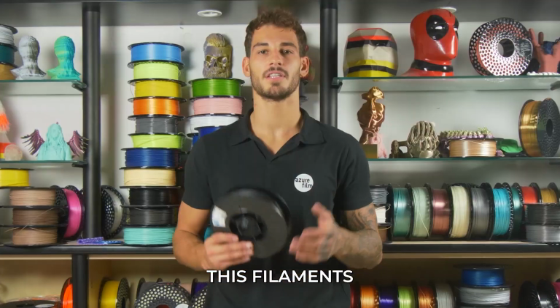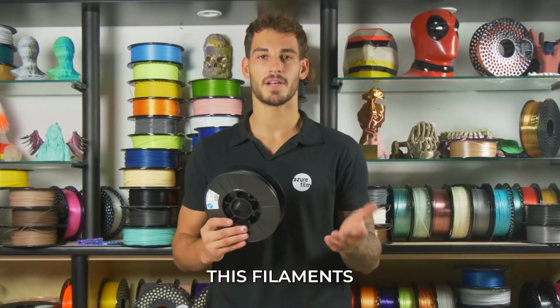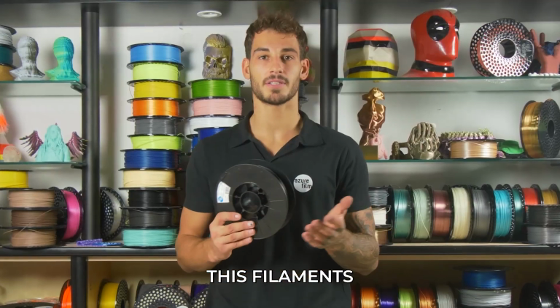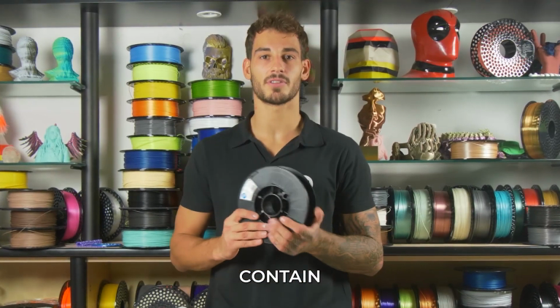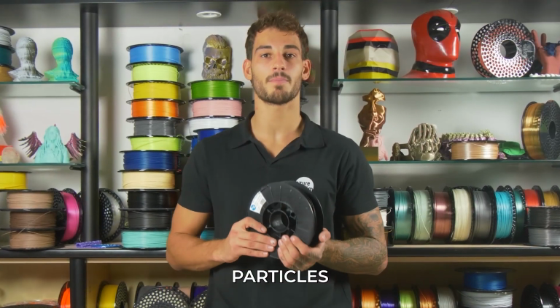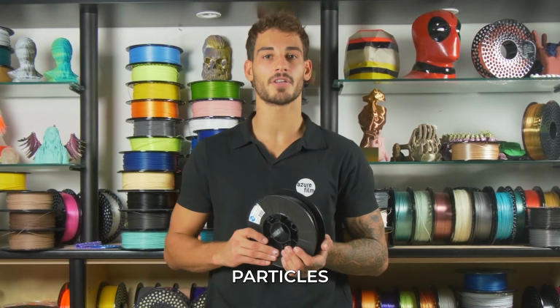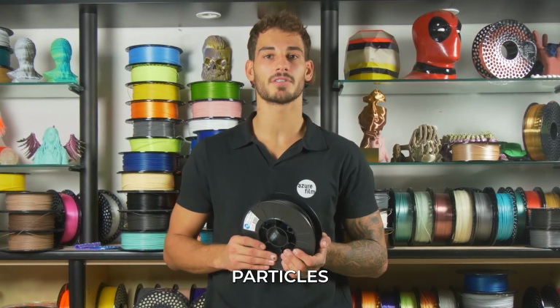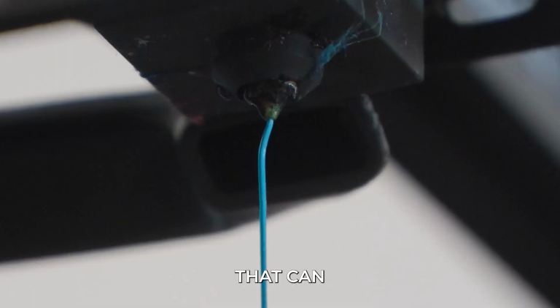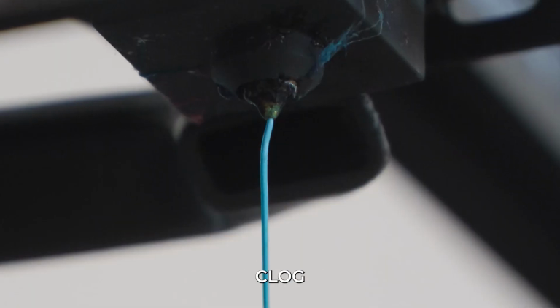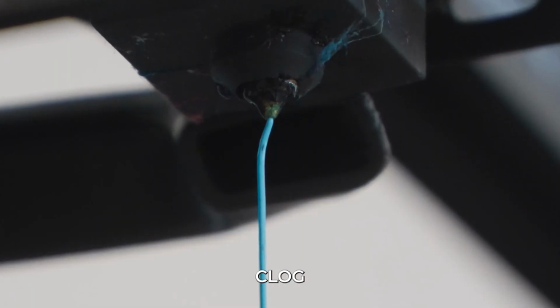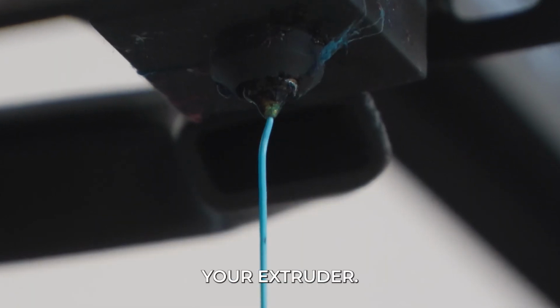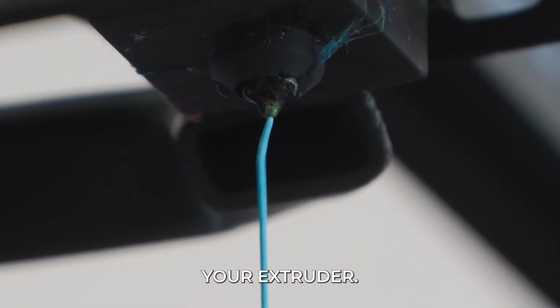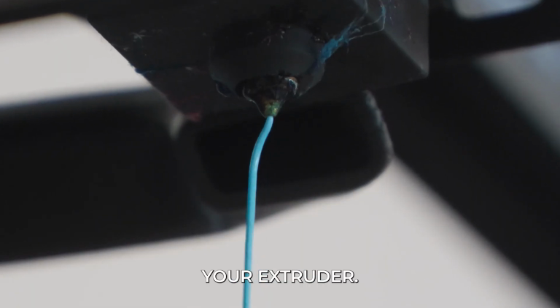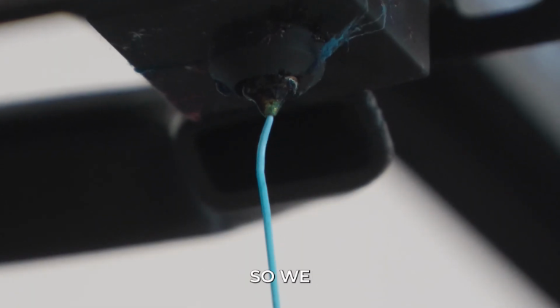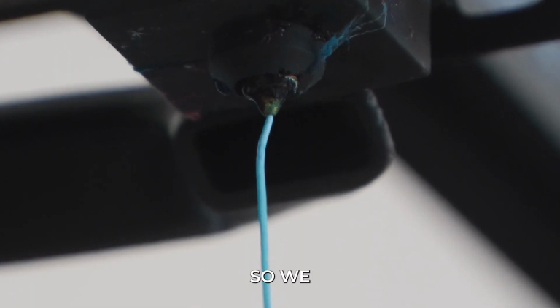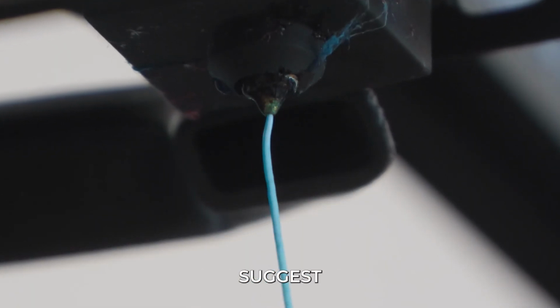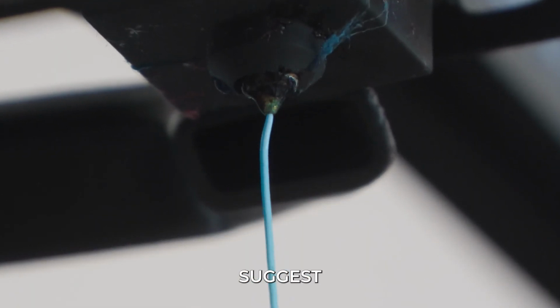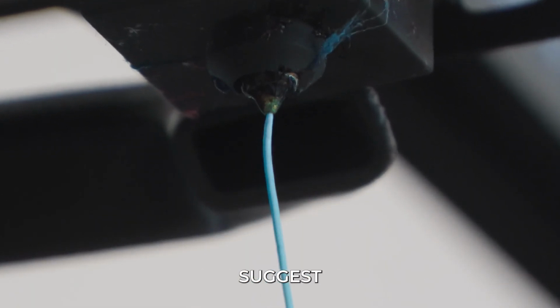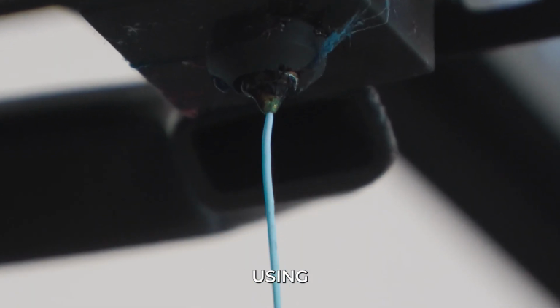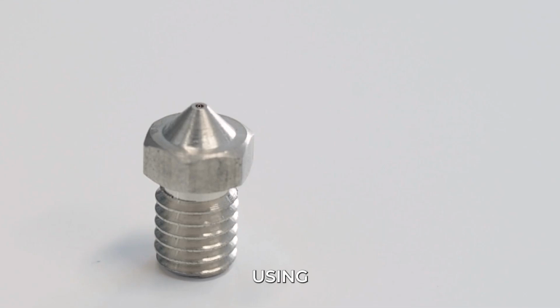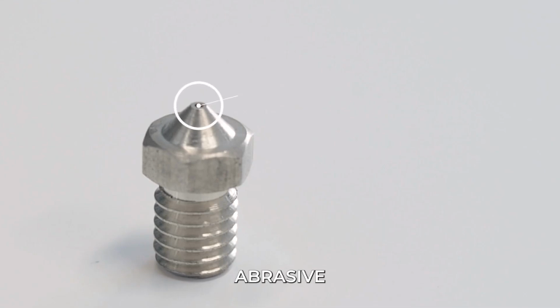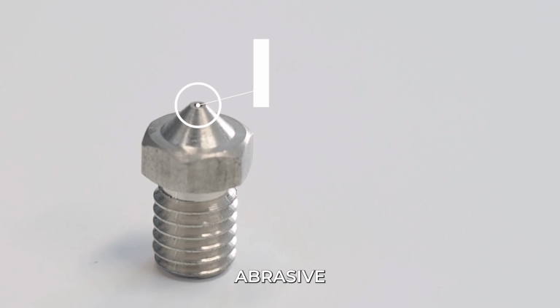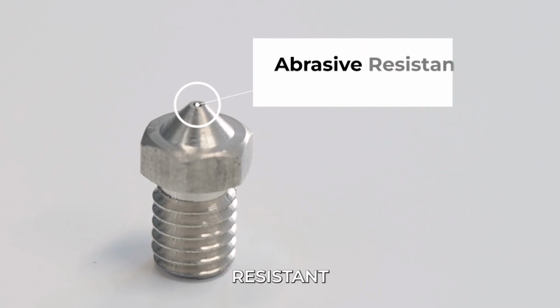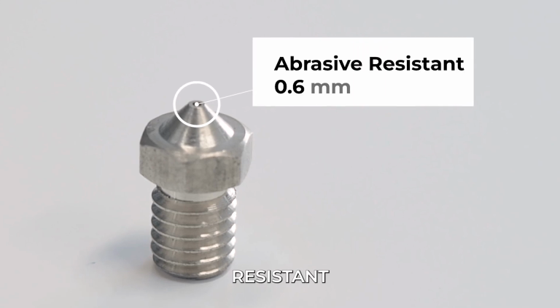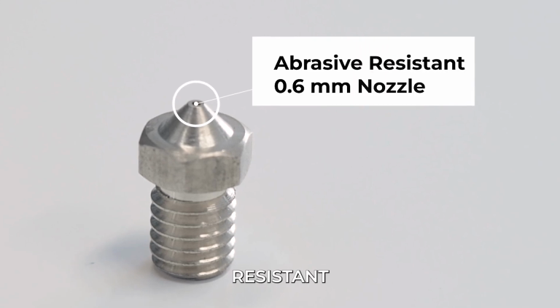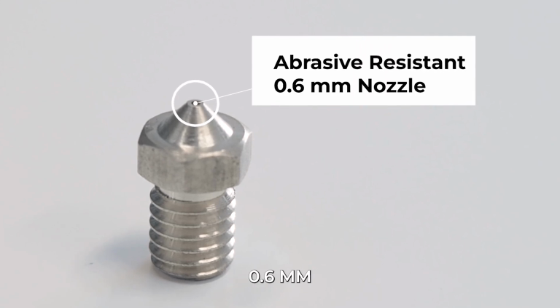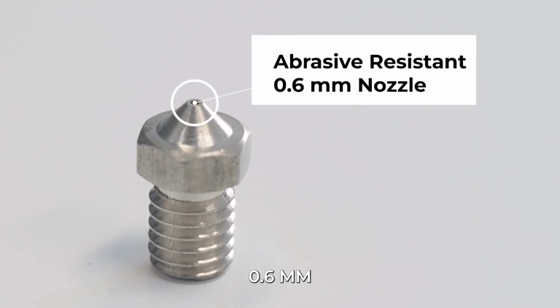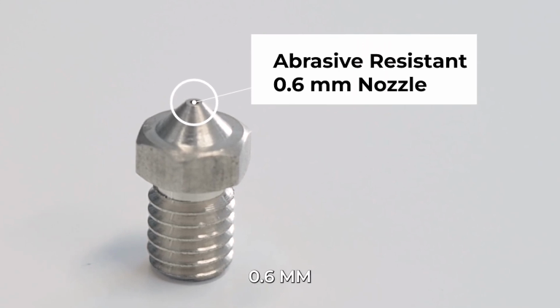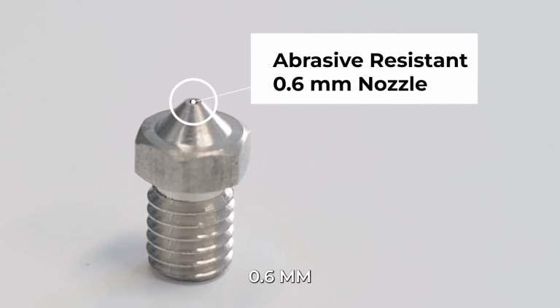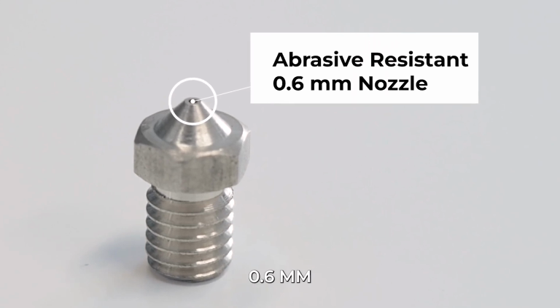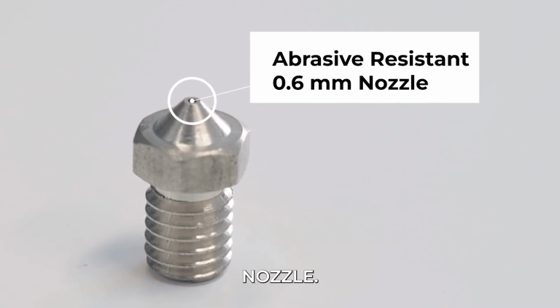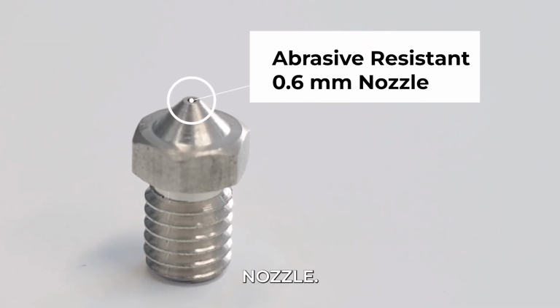These filaments contain particles that can clog your extruder, so we suggest using an abrasive resistant 0.6 mm nozzle.